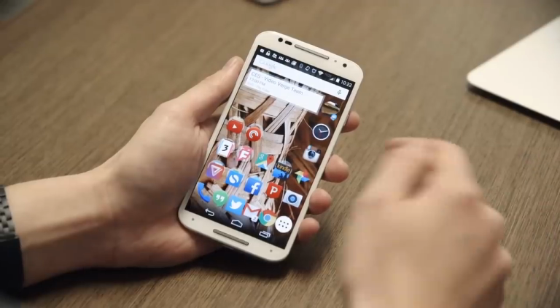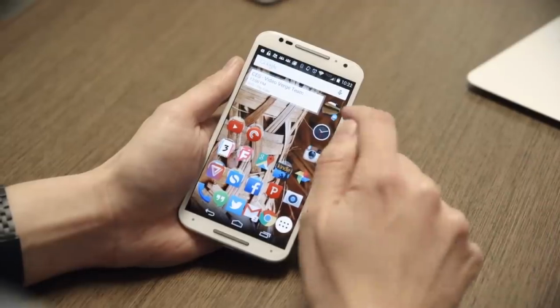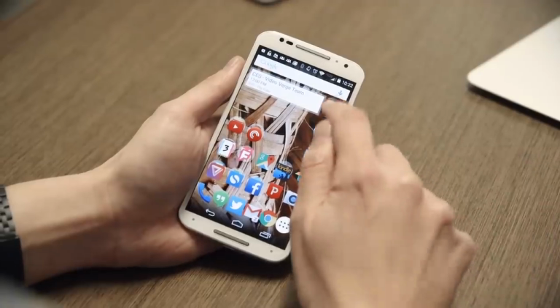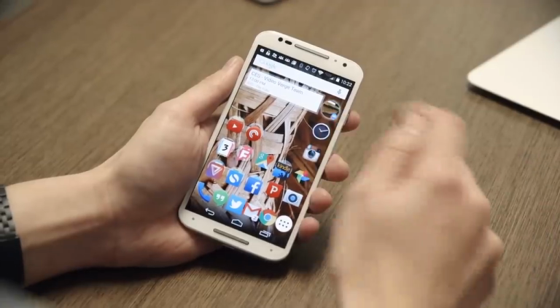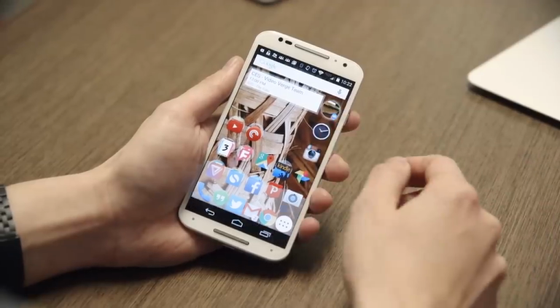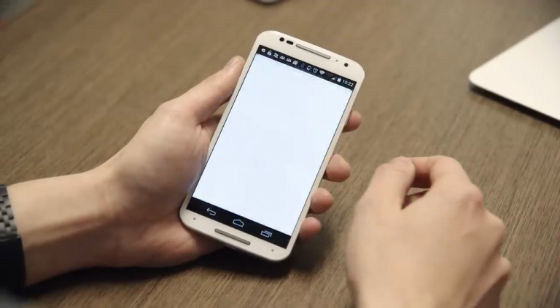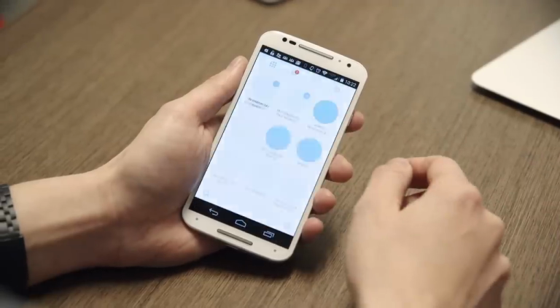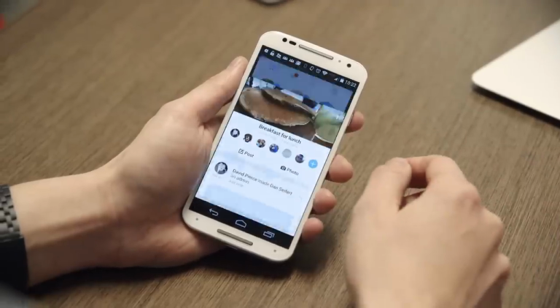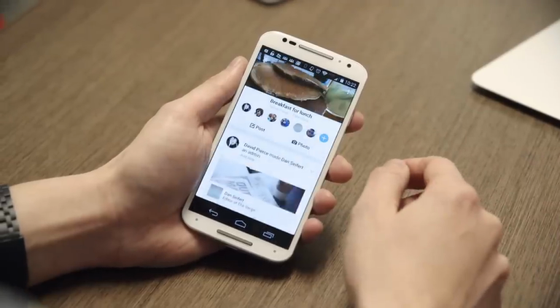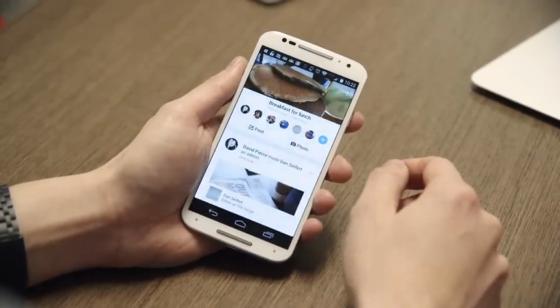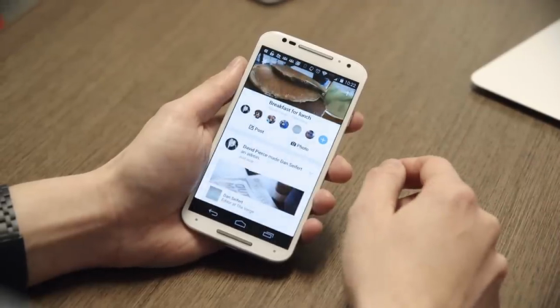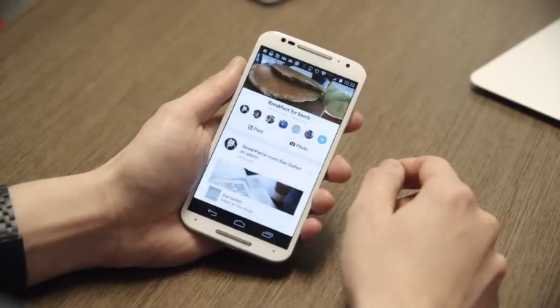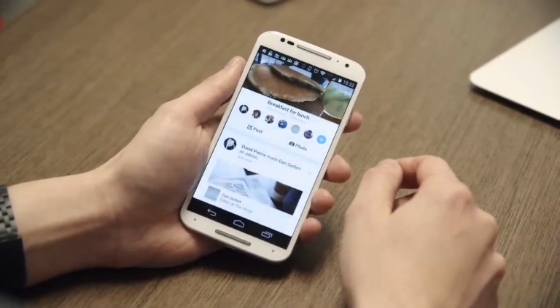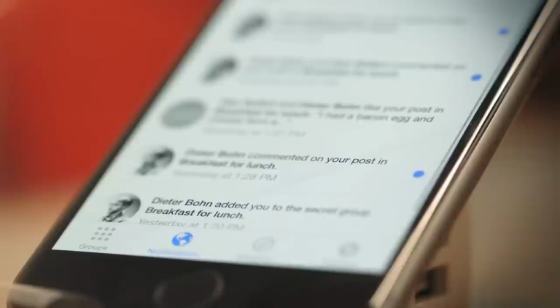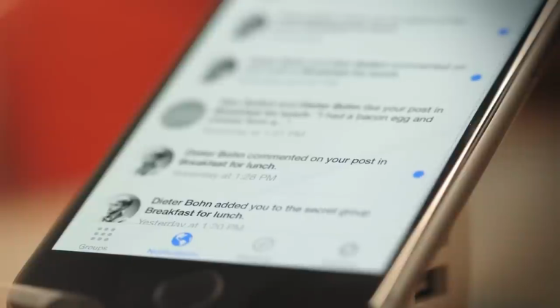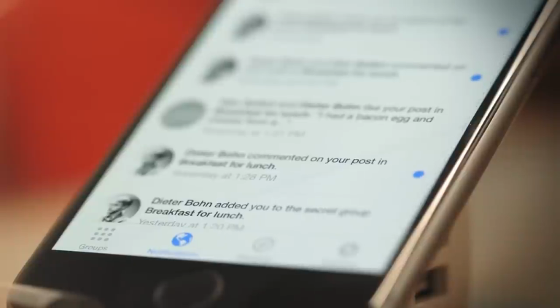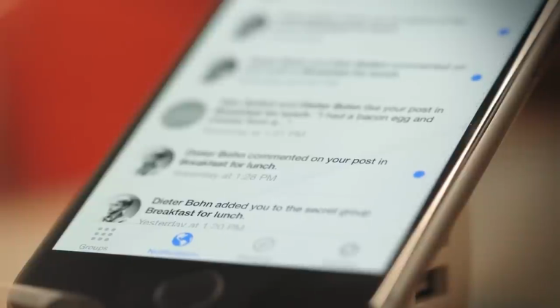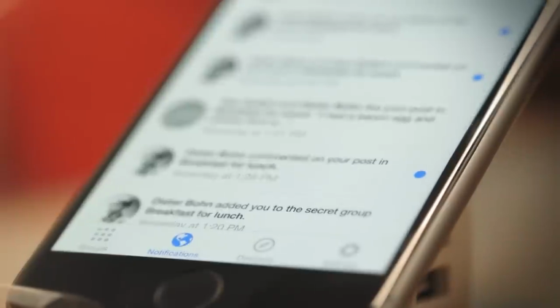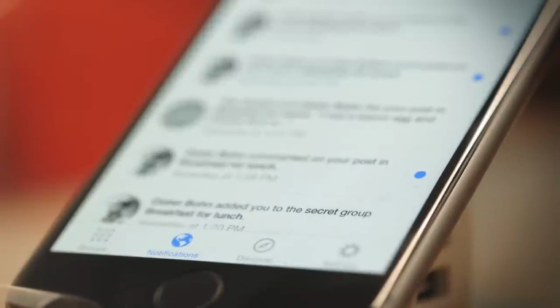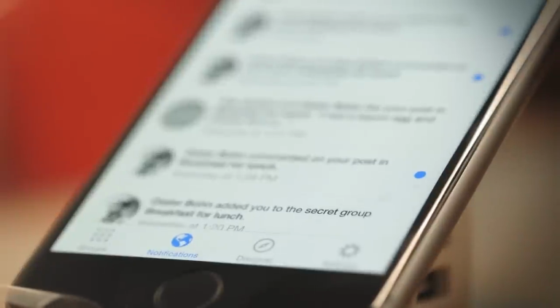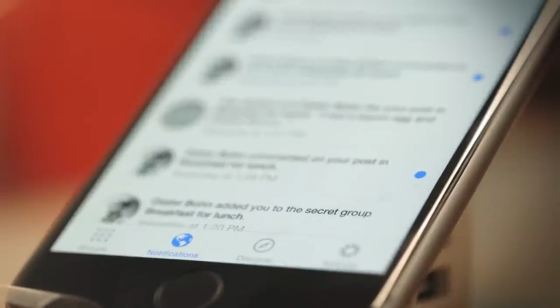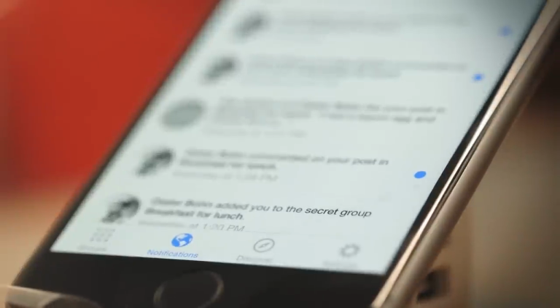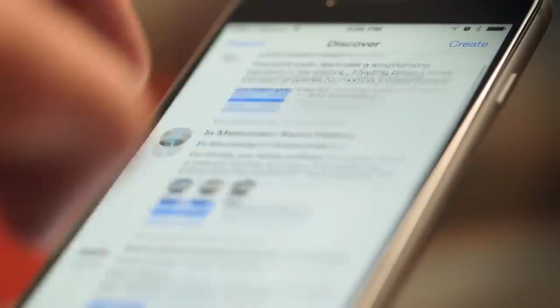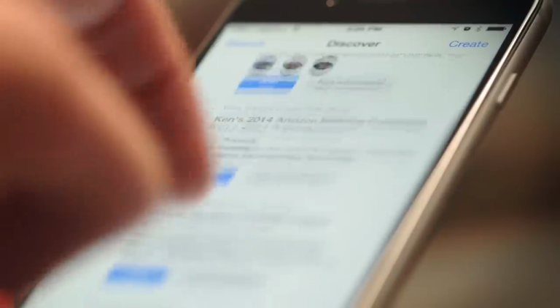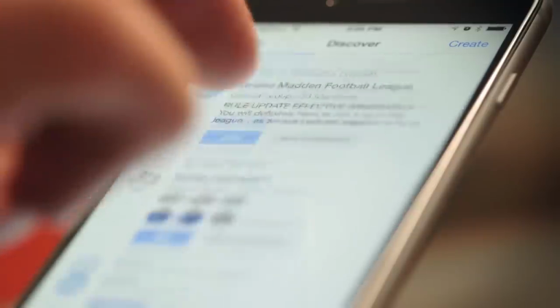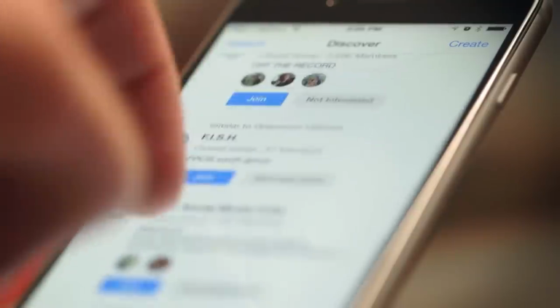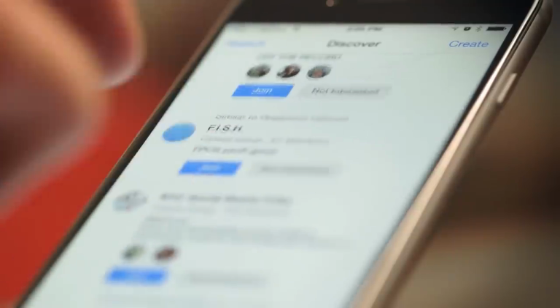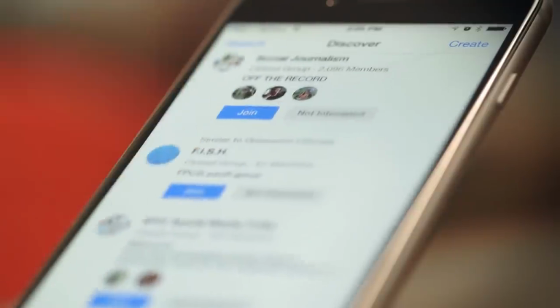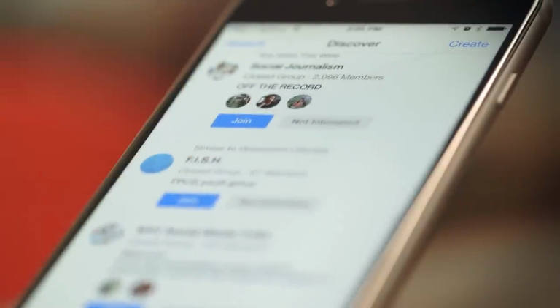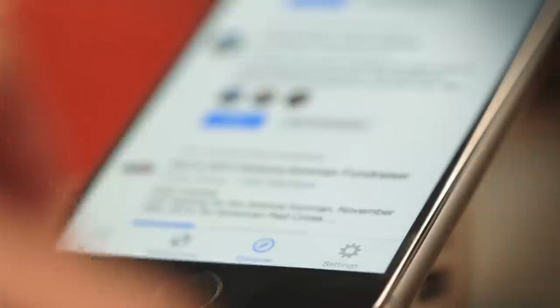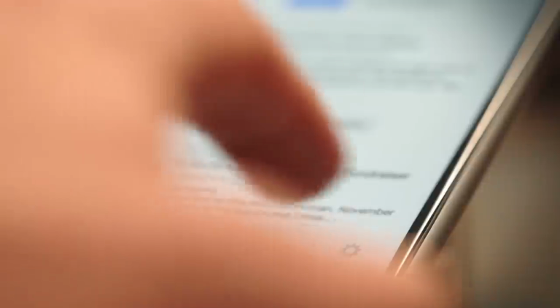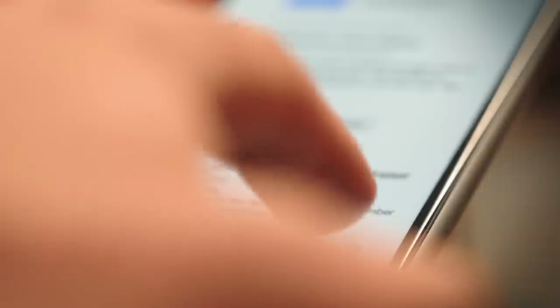It wouldn't be a standalone app without a bunch of tabs, and so here they are. There's a tab that collates all your notifications, a tab for discovering new groups, and a tab for settings.